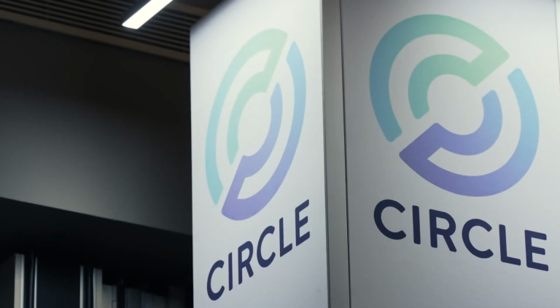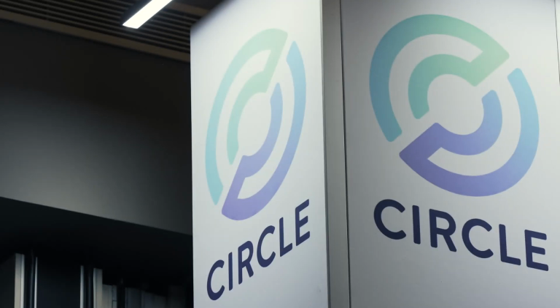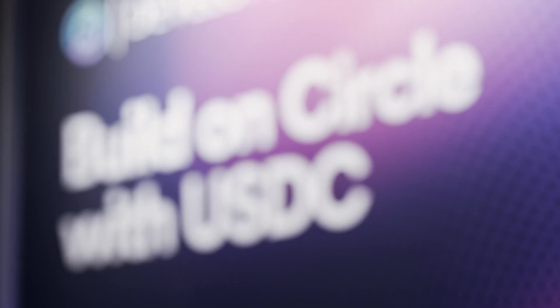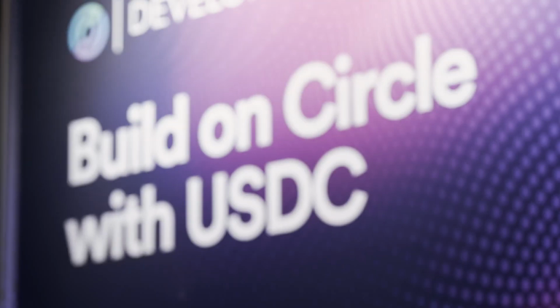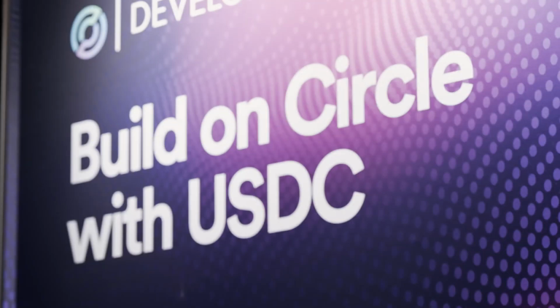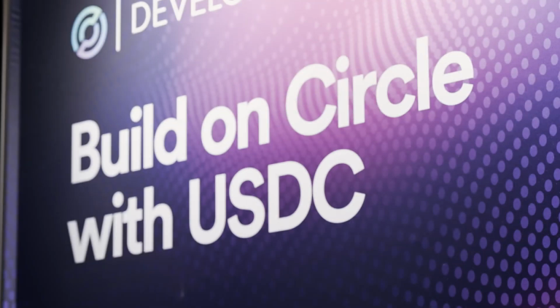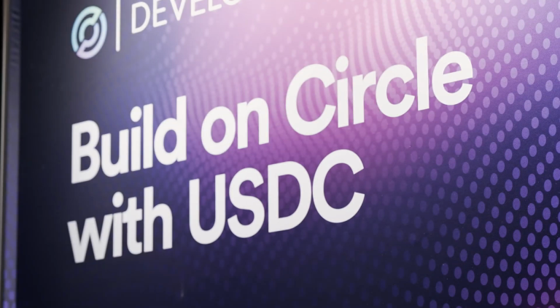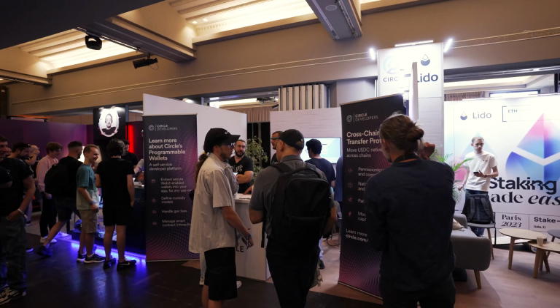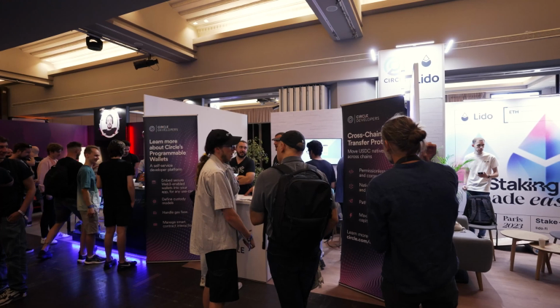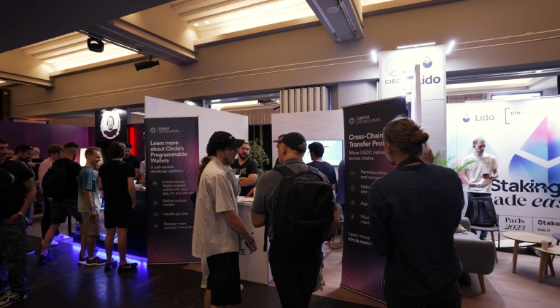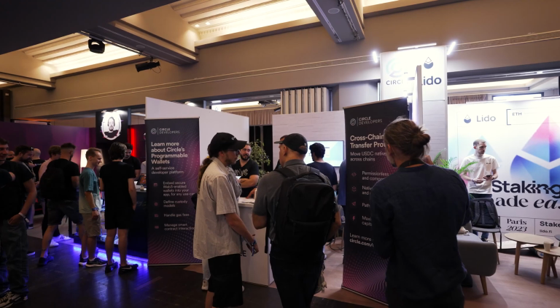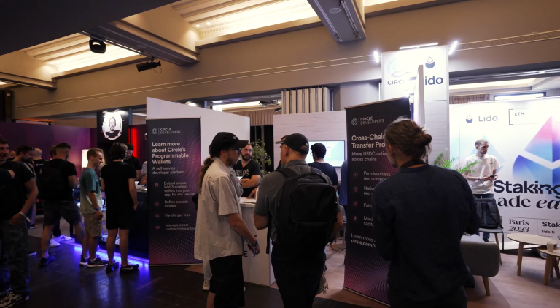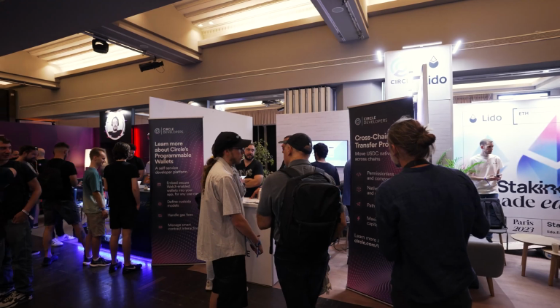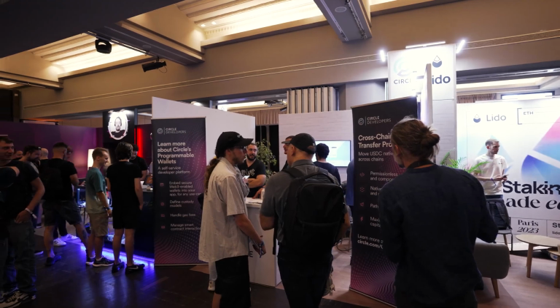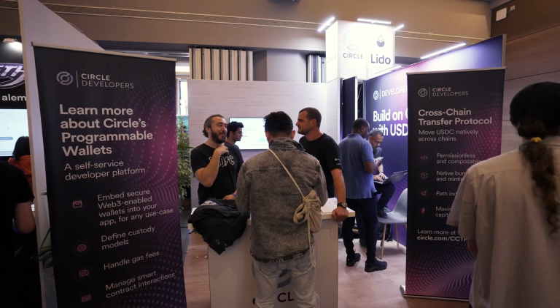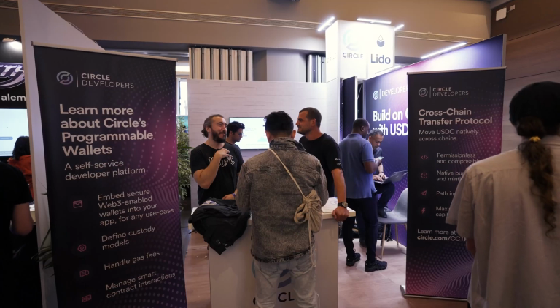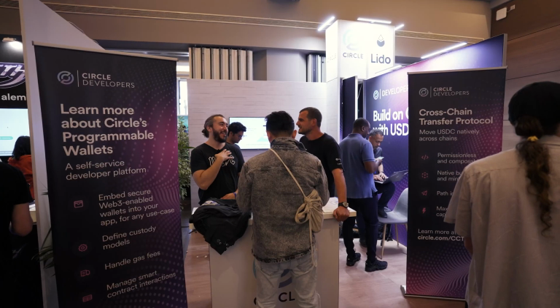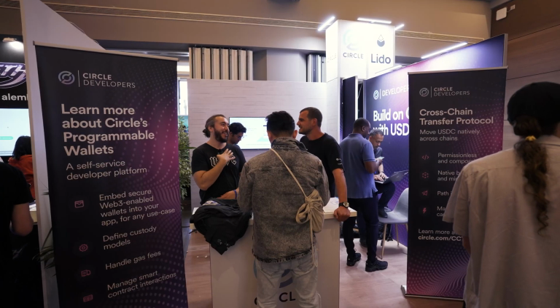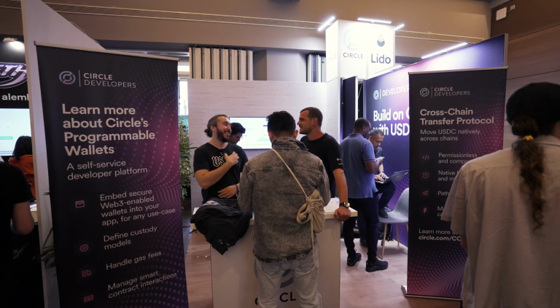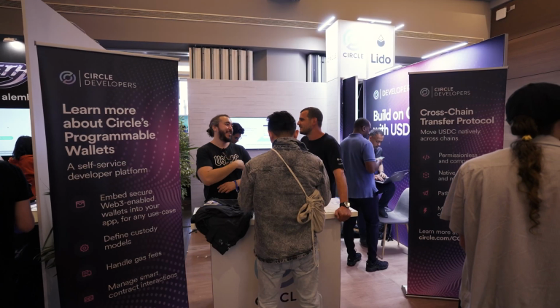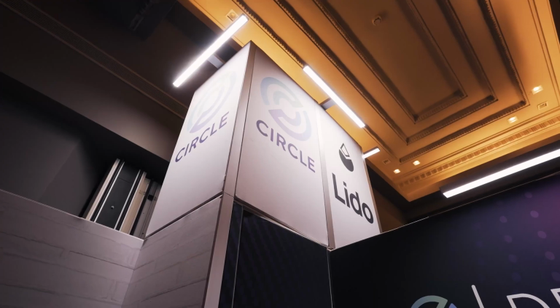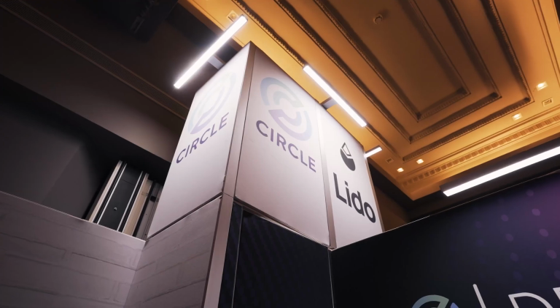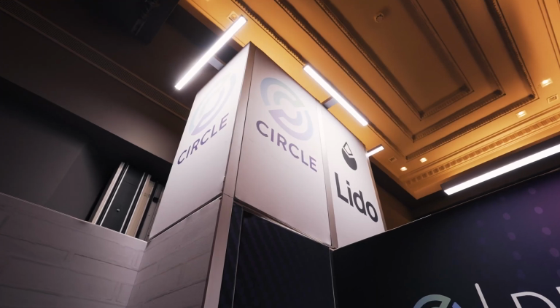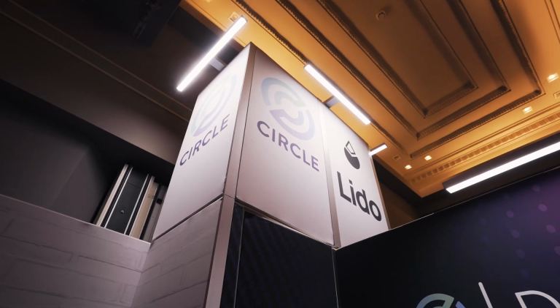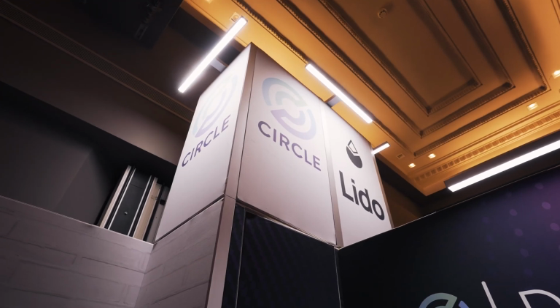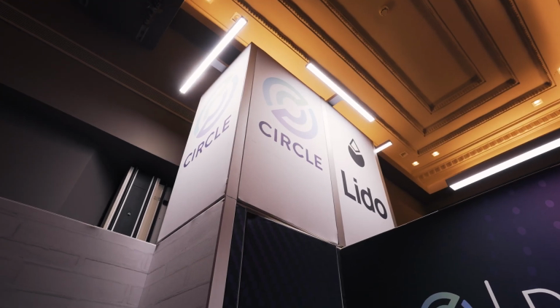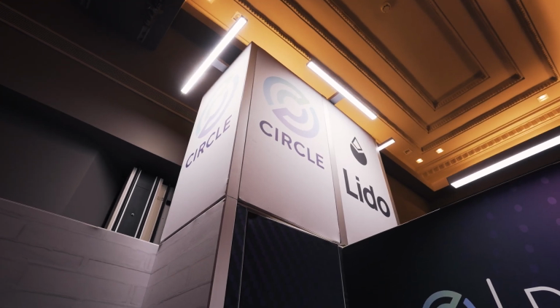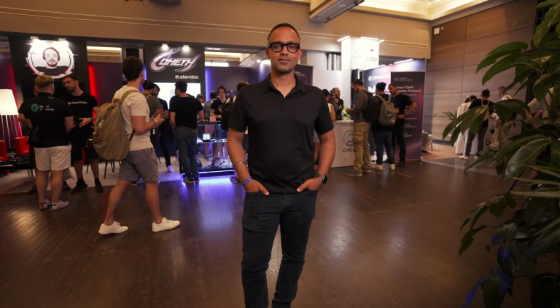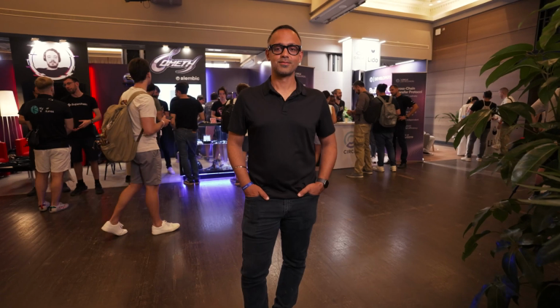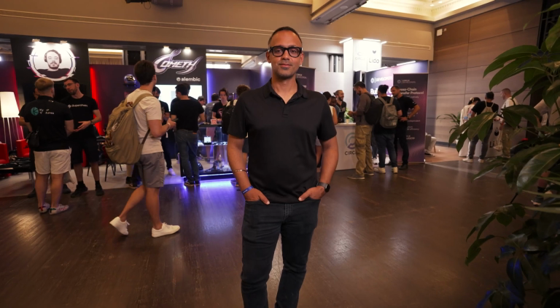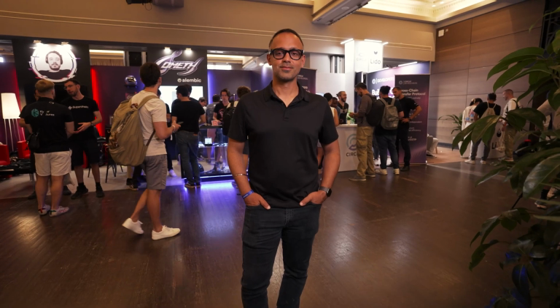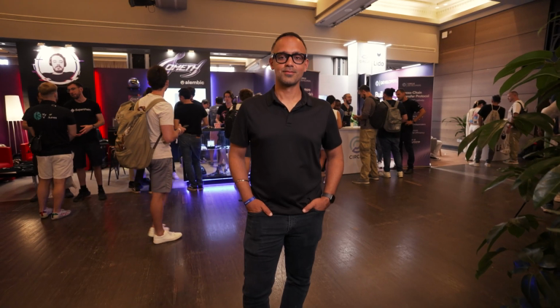Circle is super excited about the developments in blockchain in Europe. We have this one mission: to make USDC available to everyone in the world.